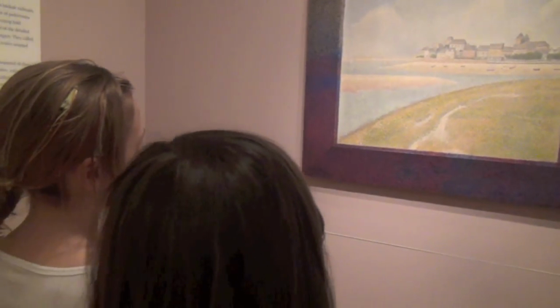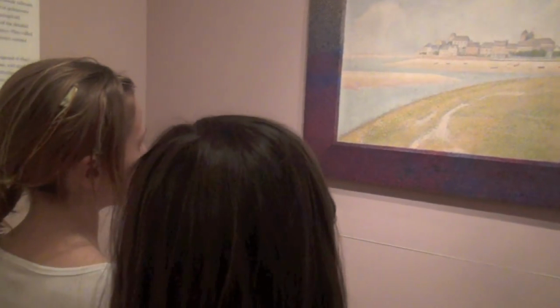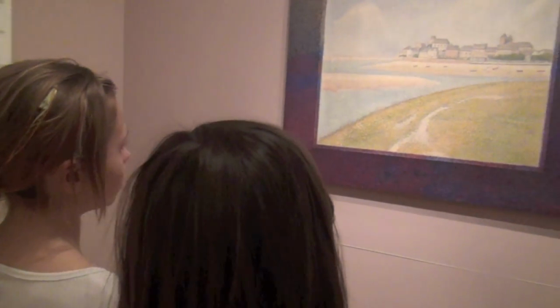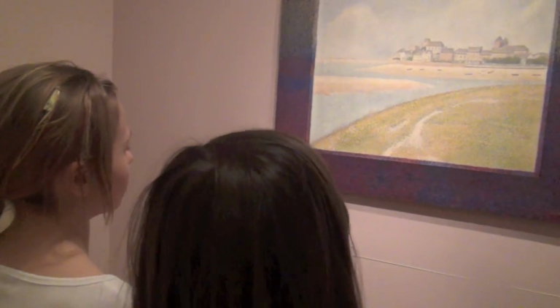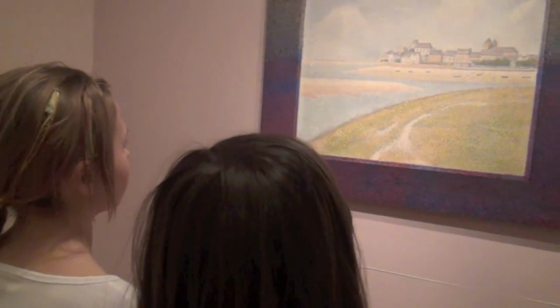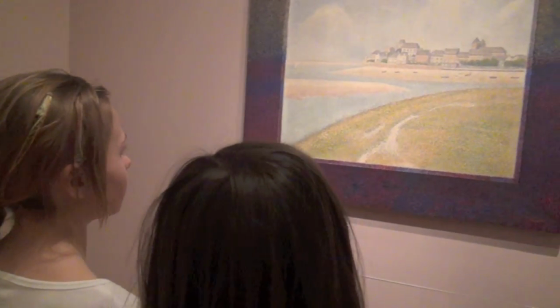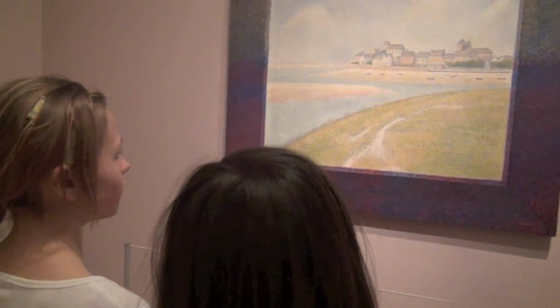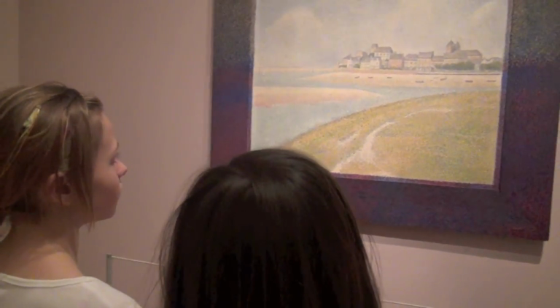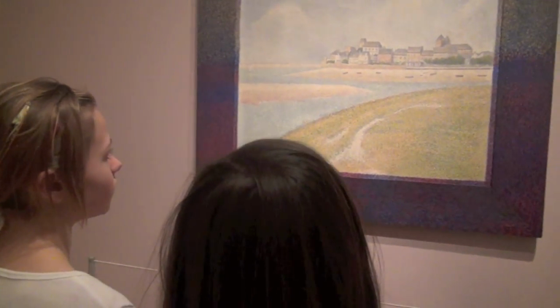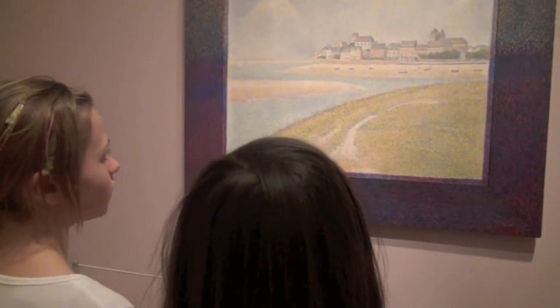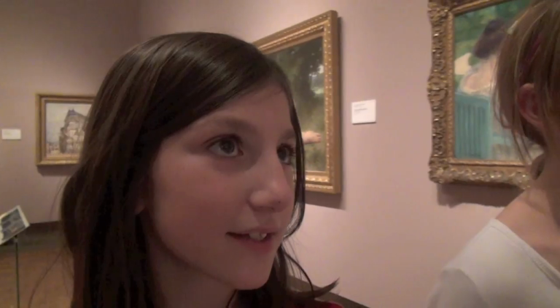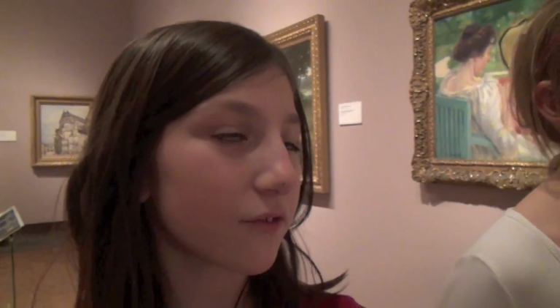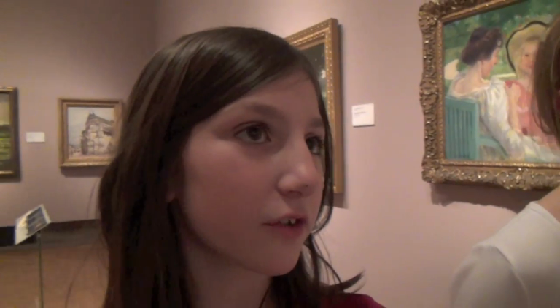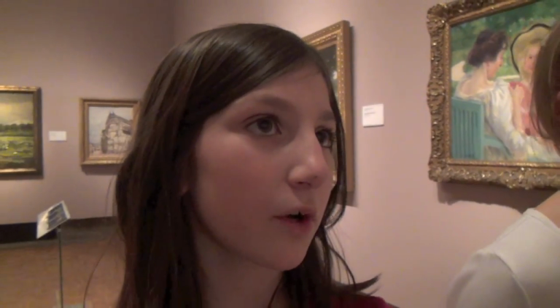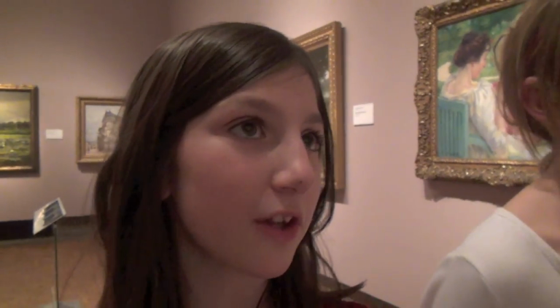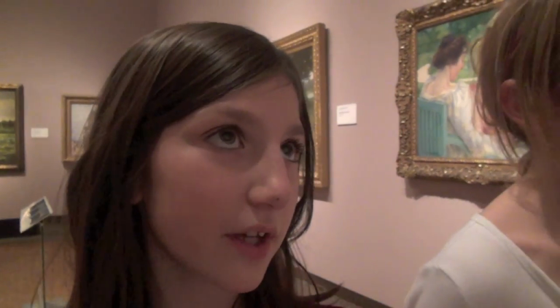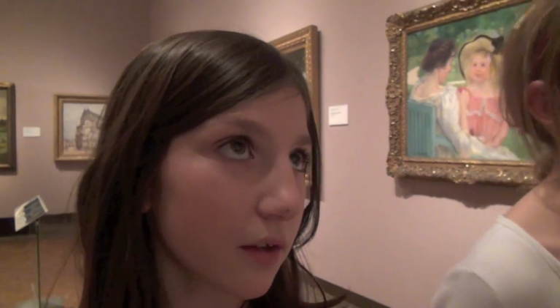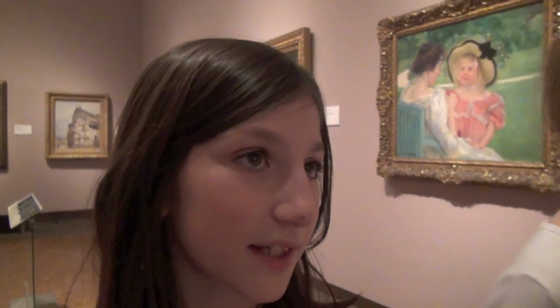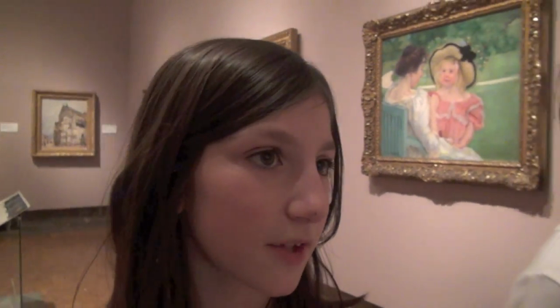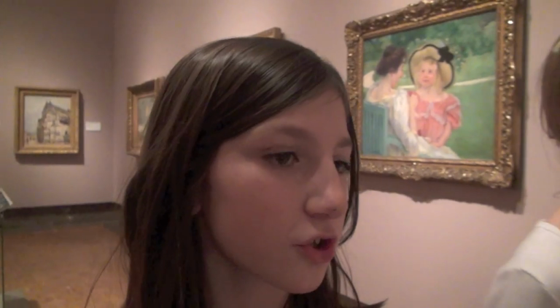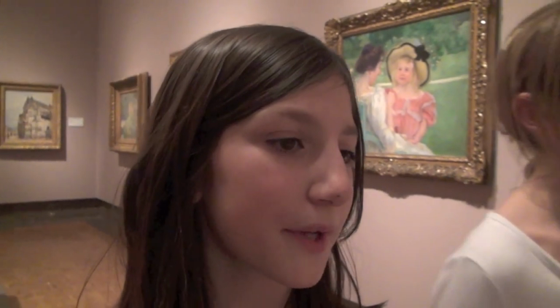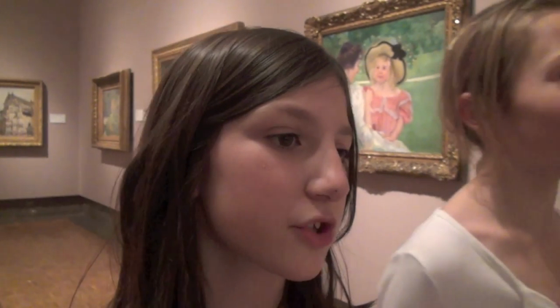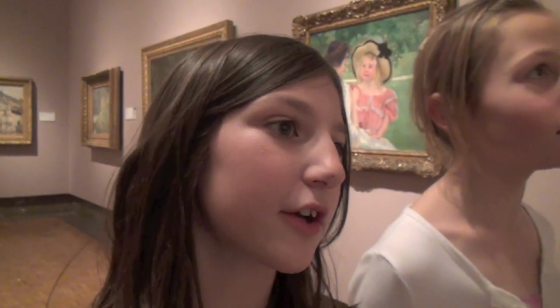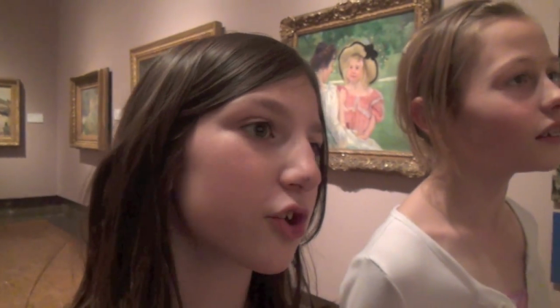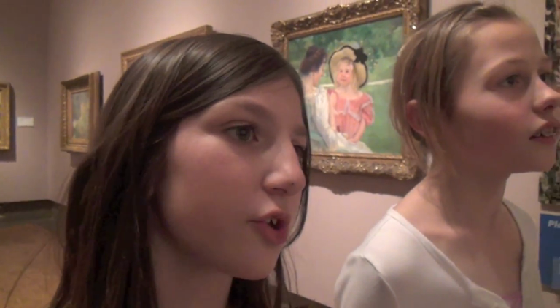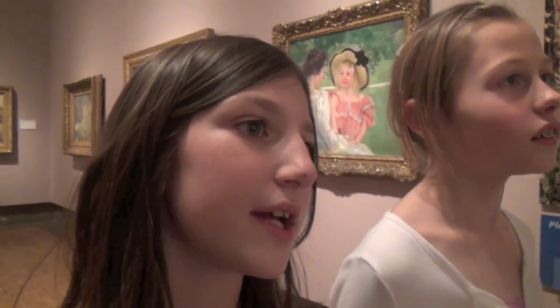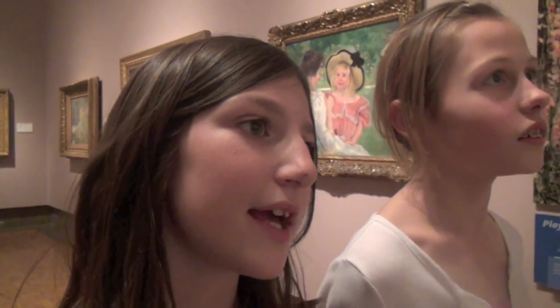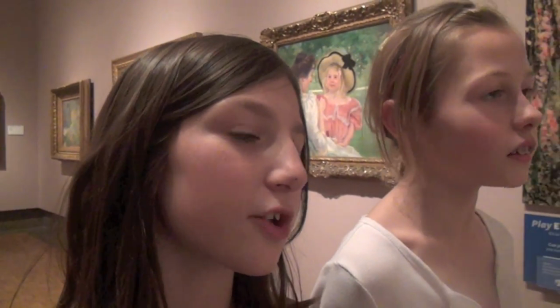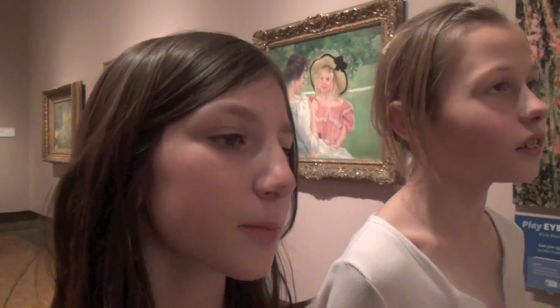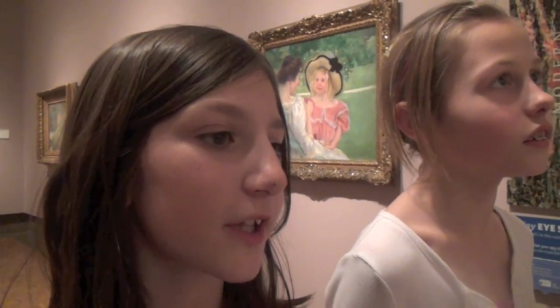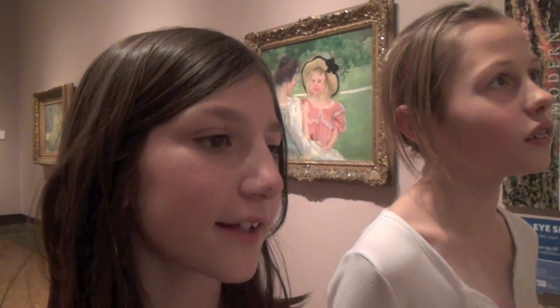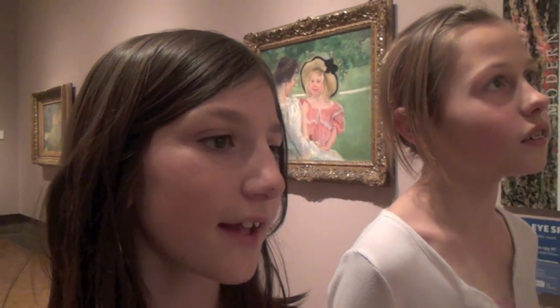This person made his paintings out of dots, and if you look far away it looks like a complete picture, but as you get closer it looks more like that.